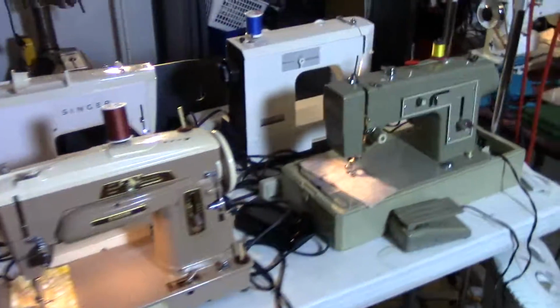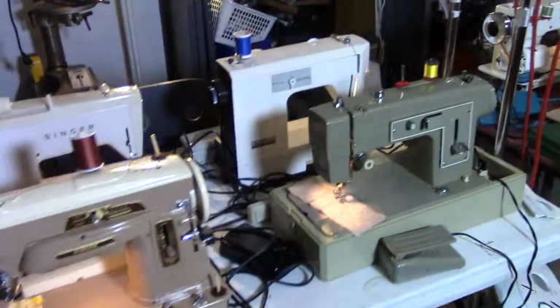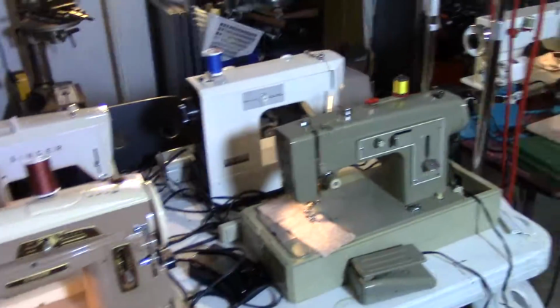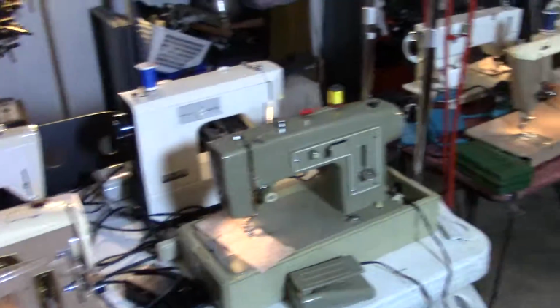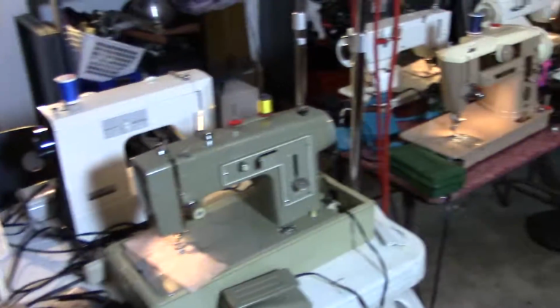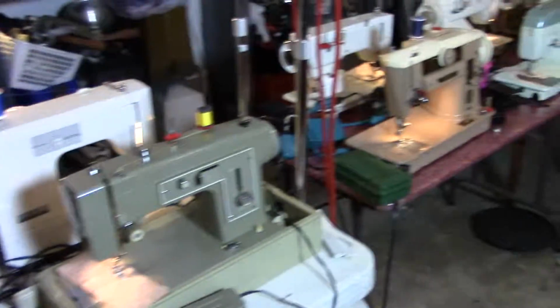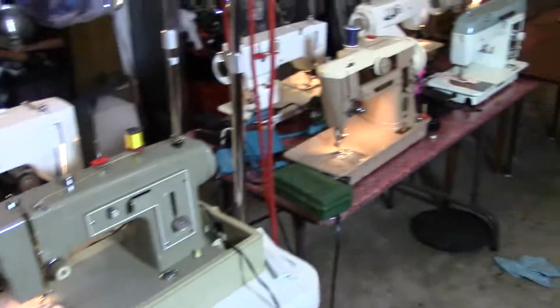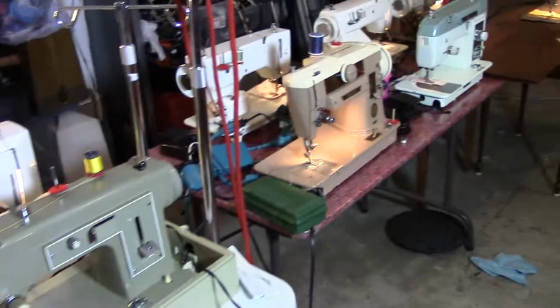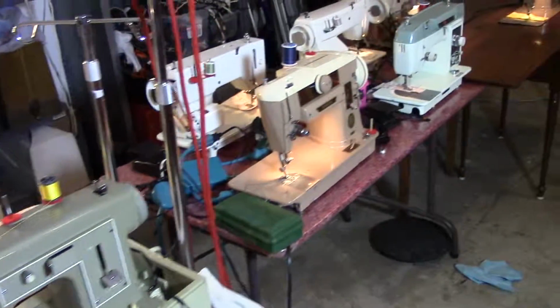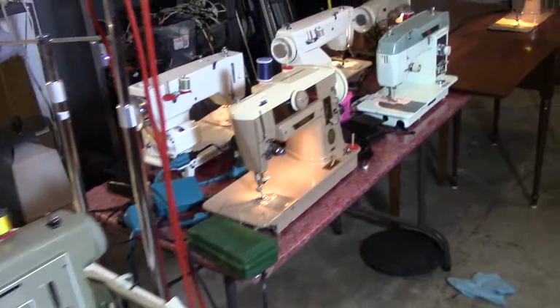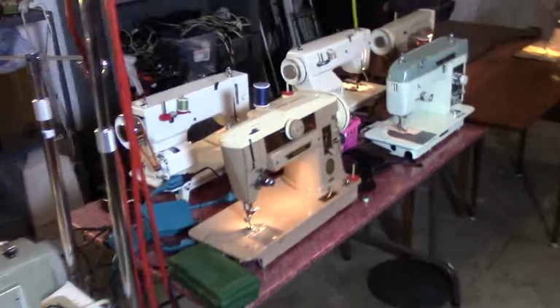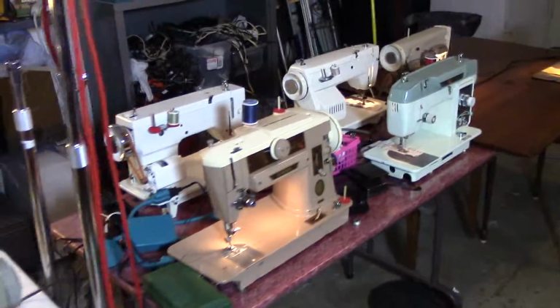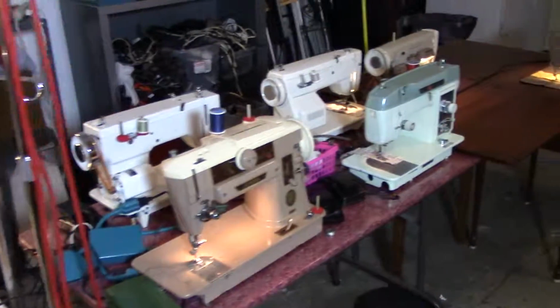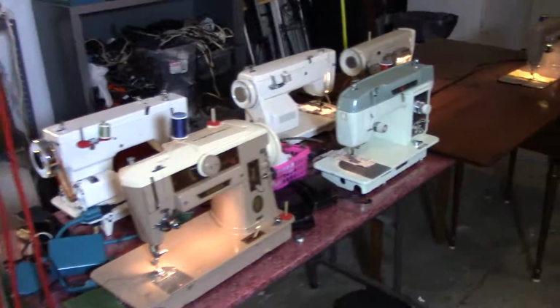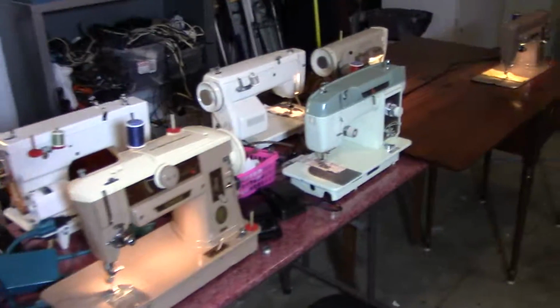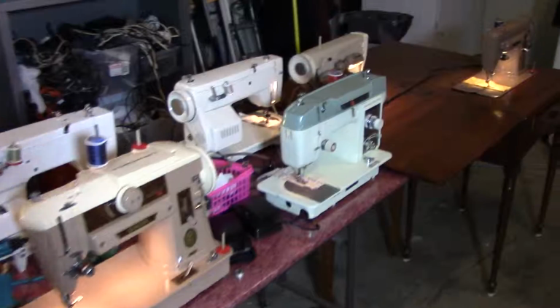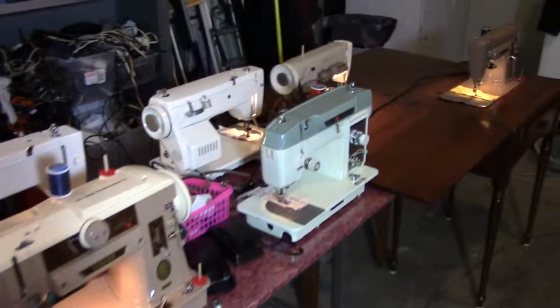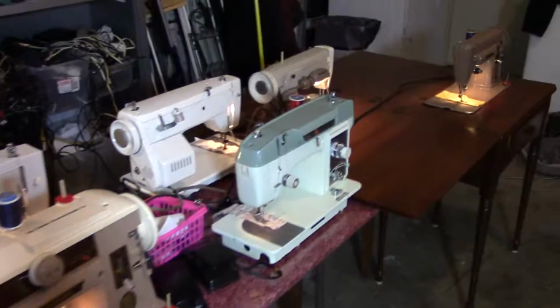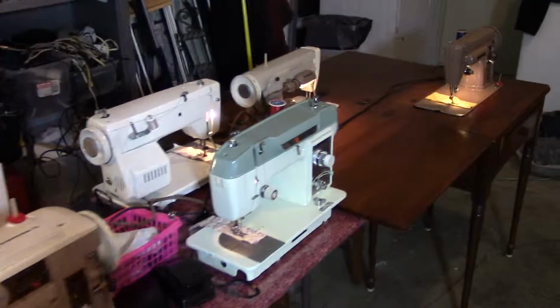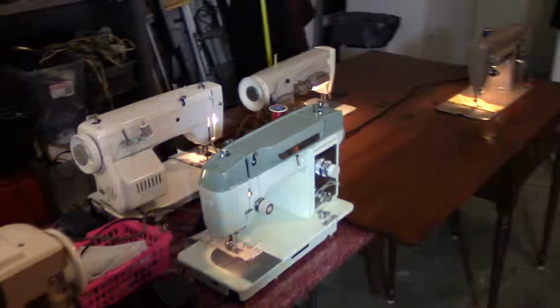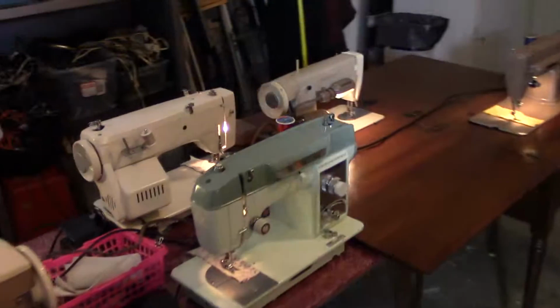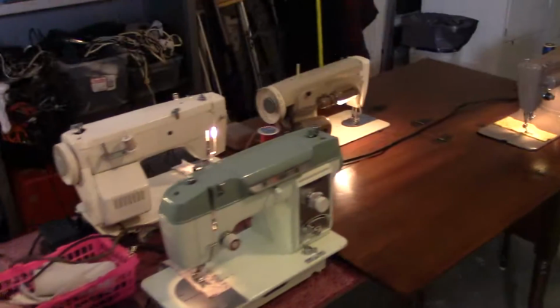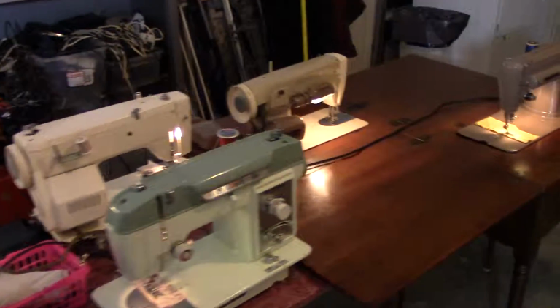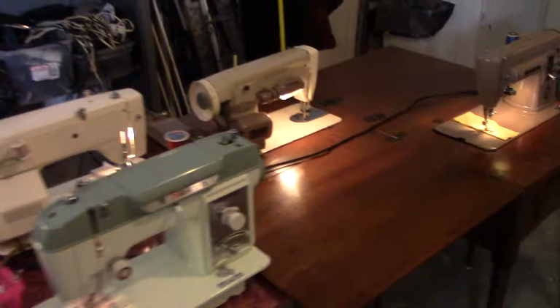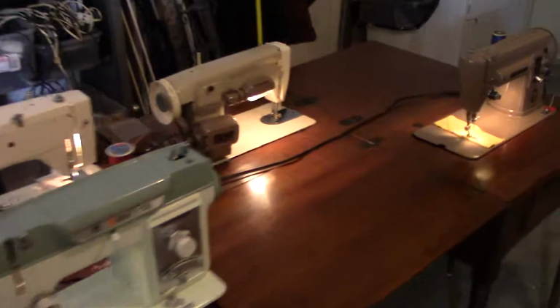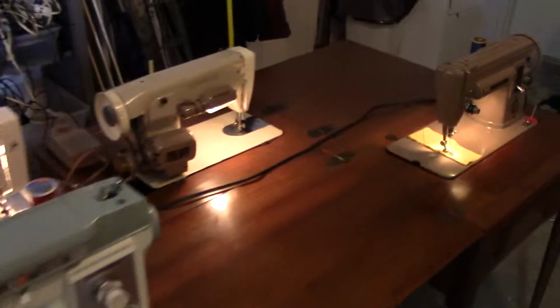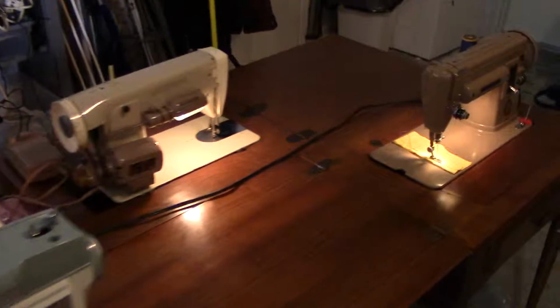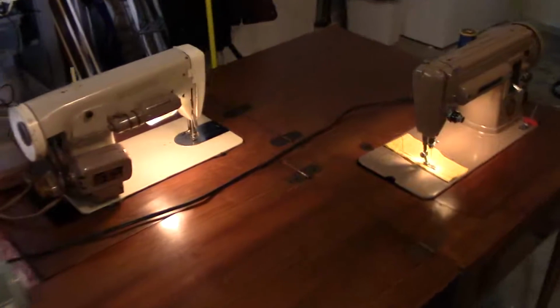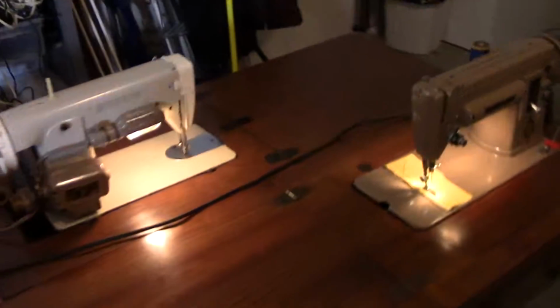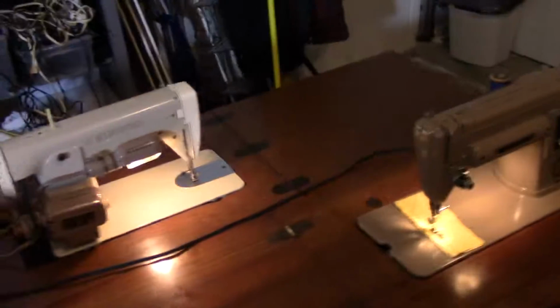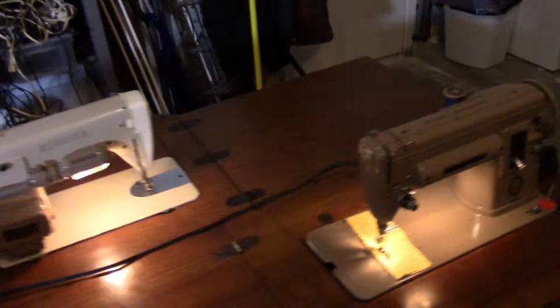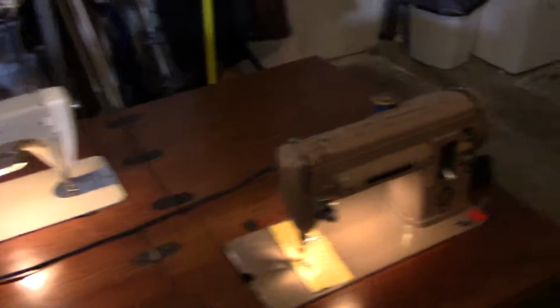Here's one more look at the machines. Great, great machines.